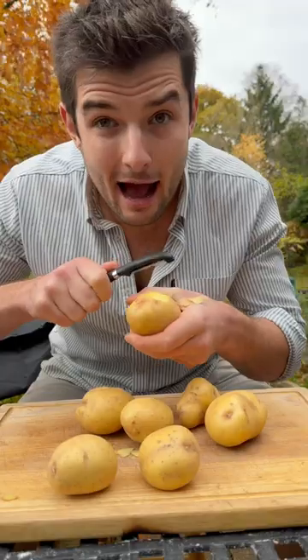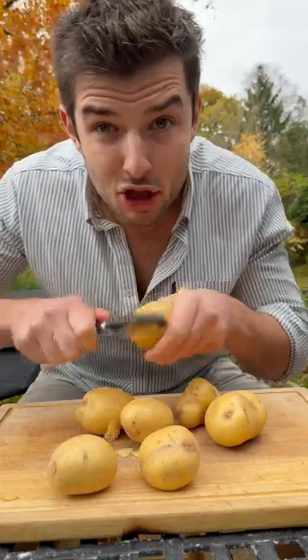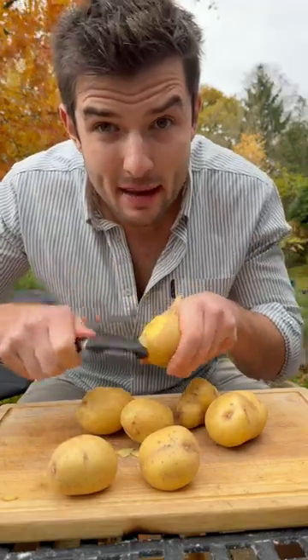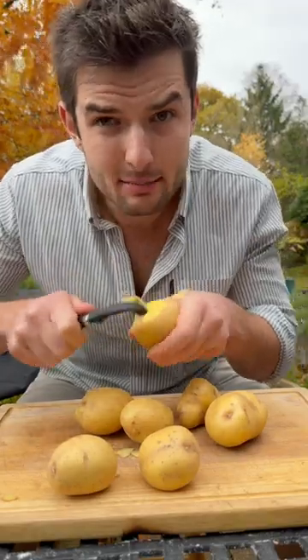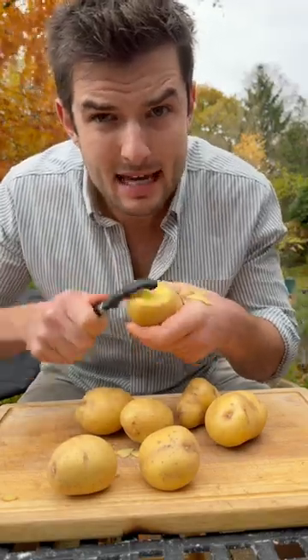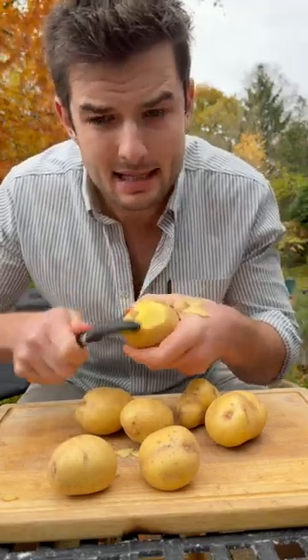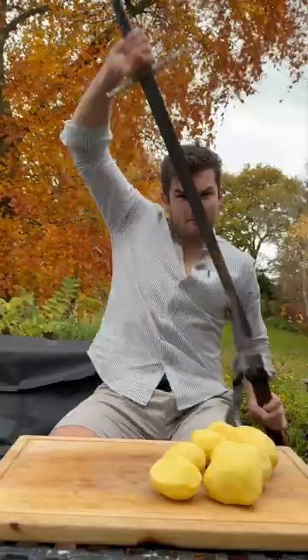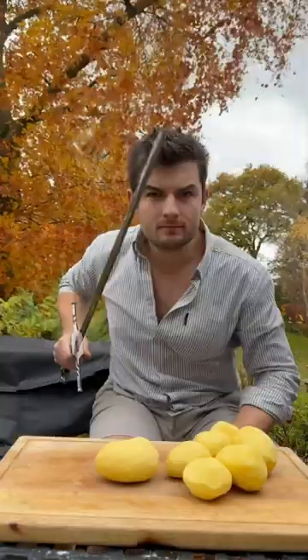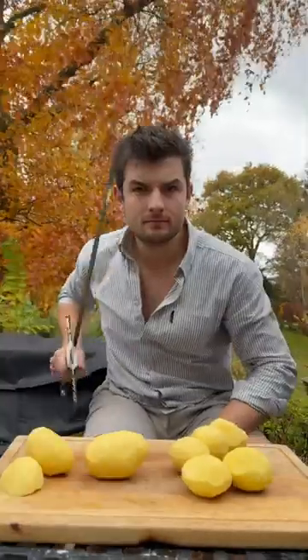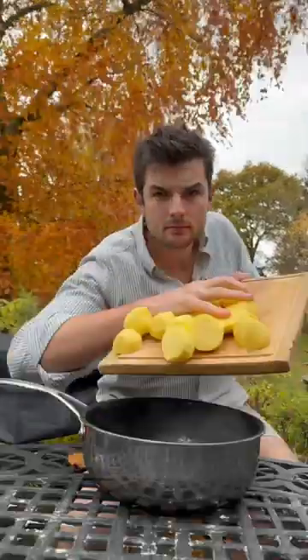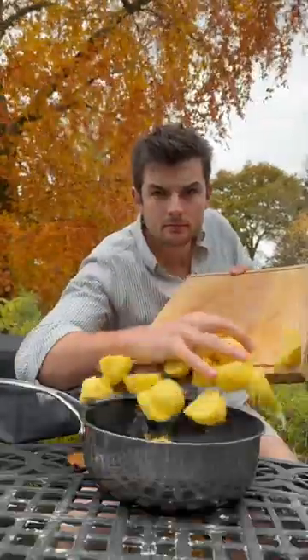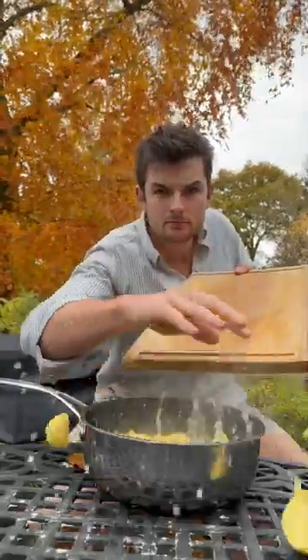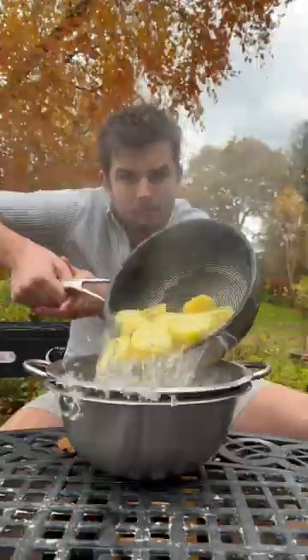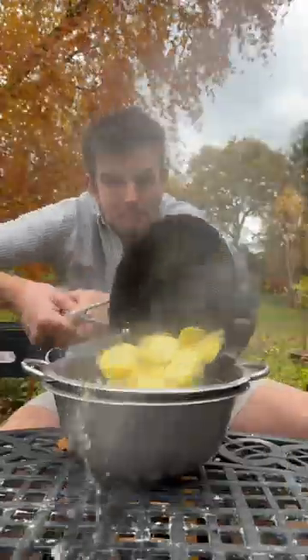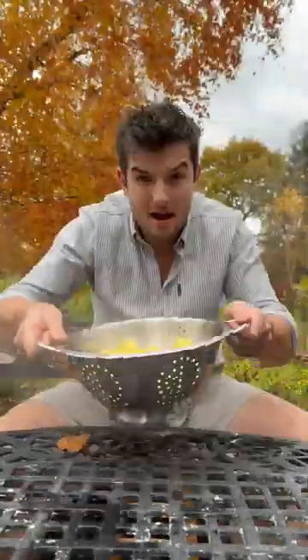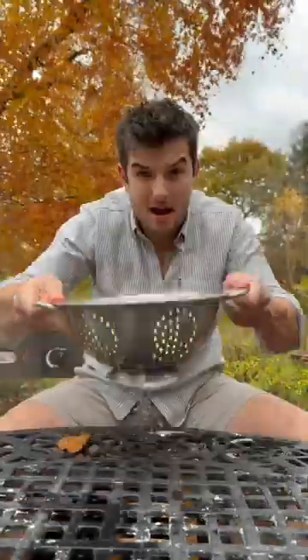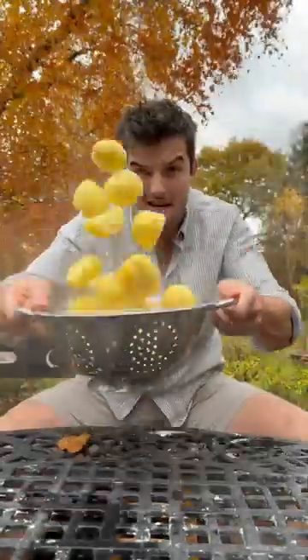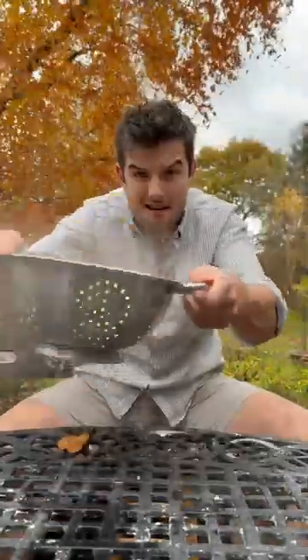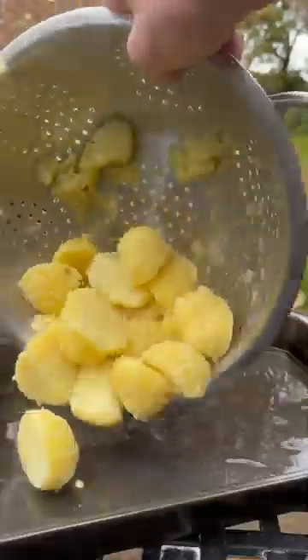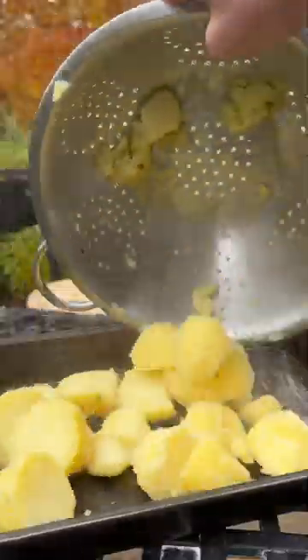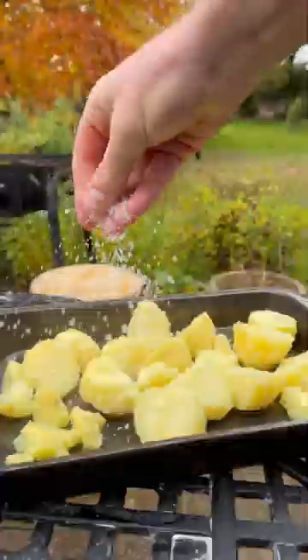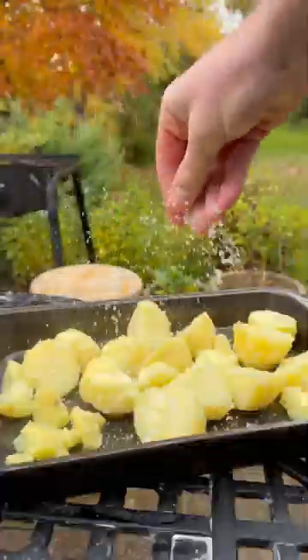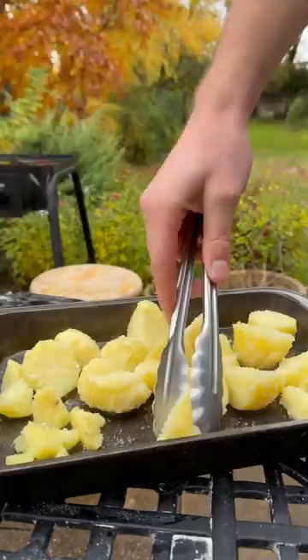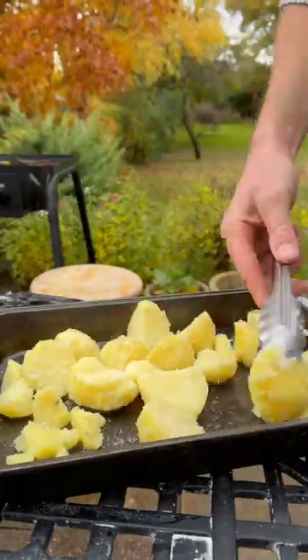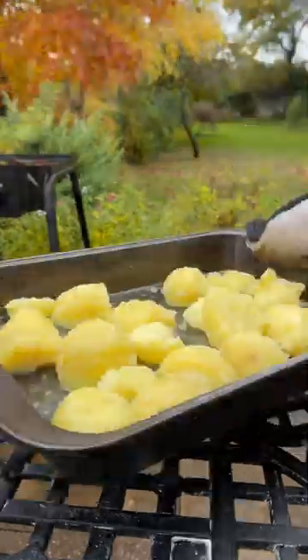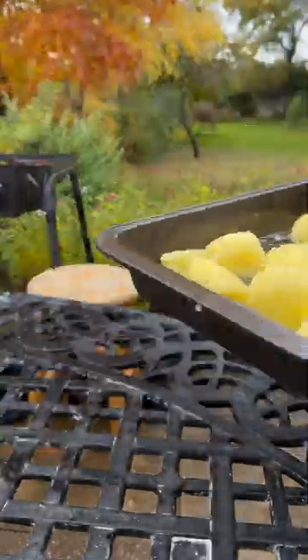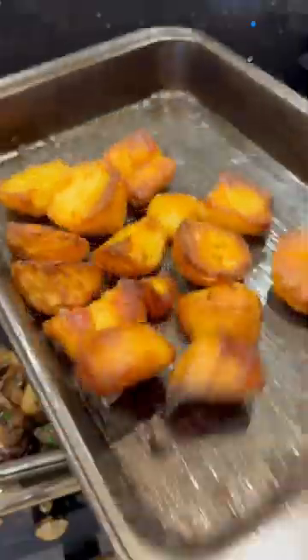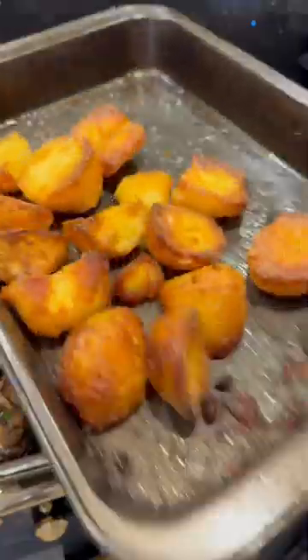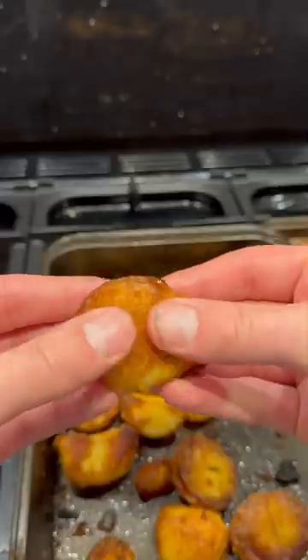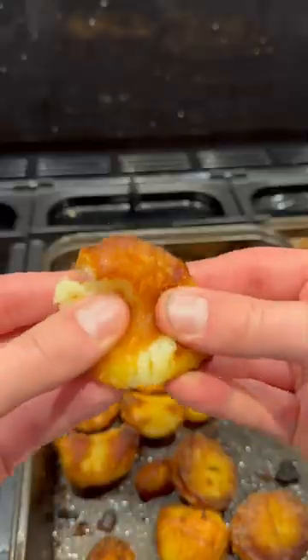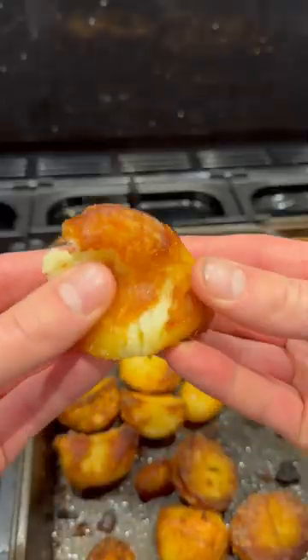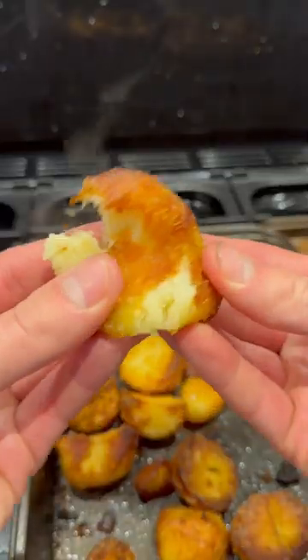I'm going to peel my taters, then slice and boil and drain them, give them a shake, and in my tray I'll flake some, flip and bake to make these amazing roasties.